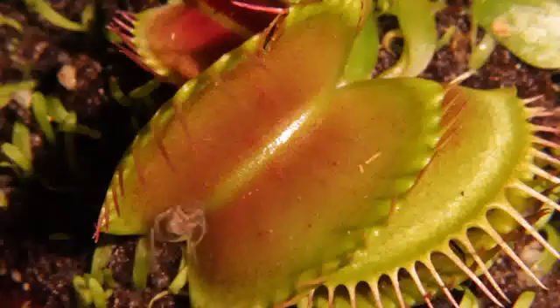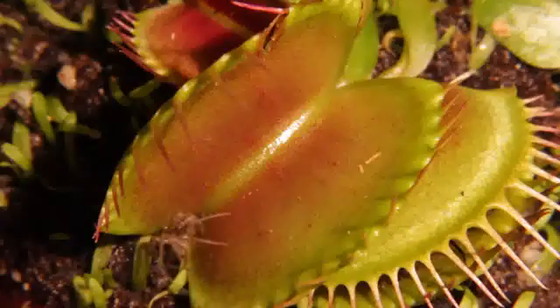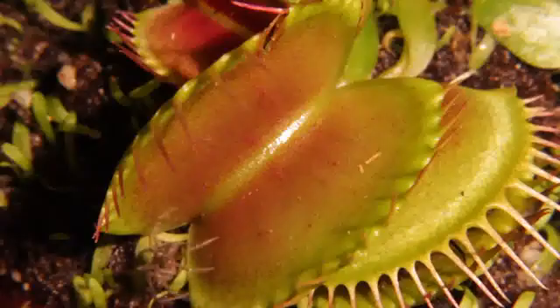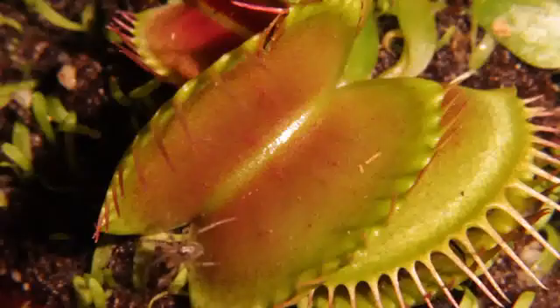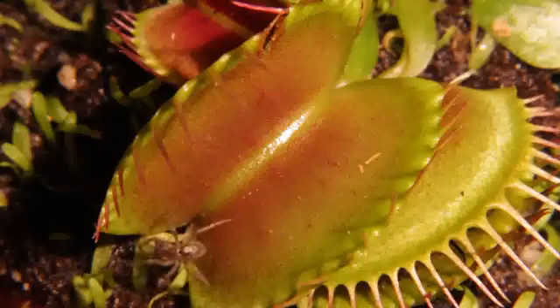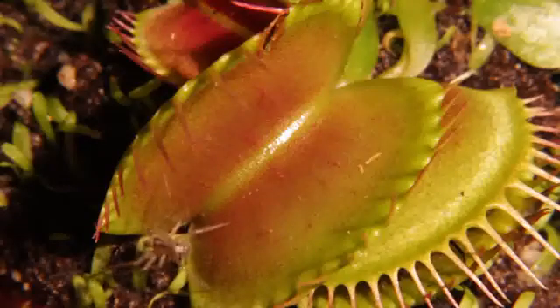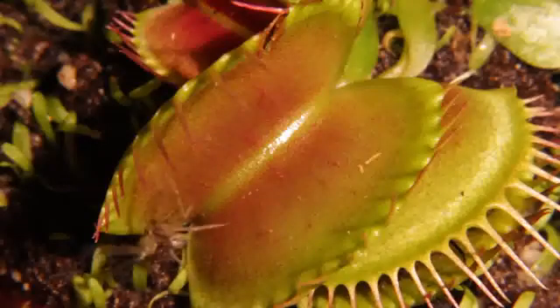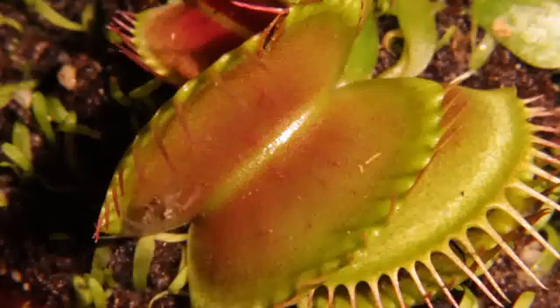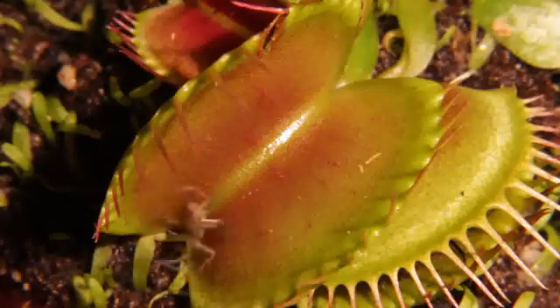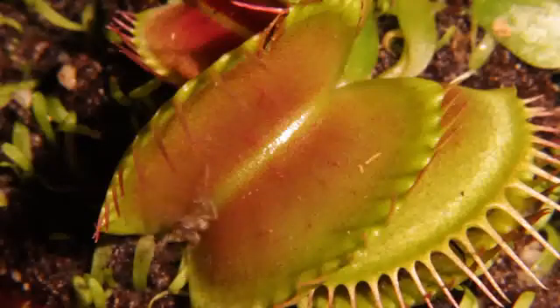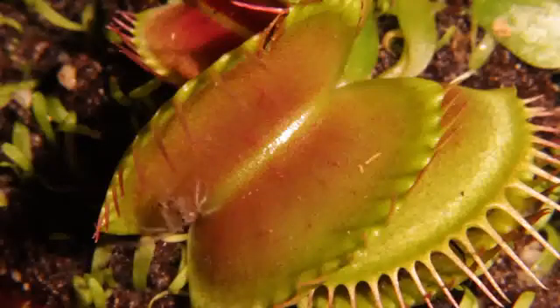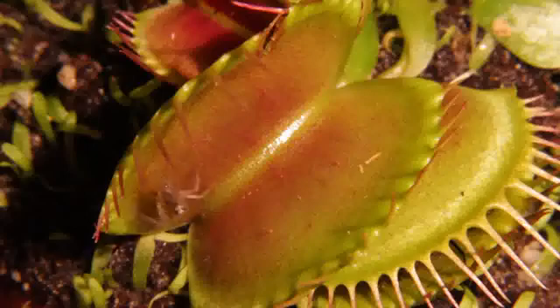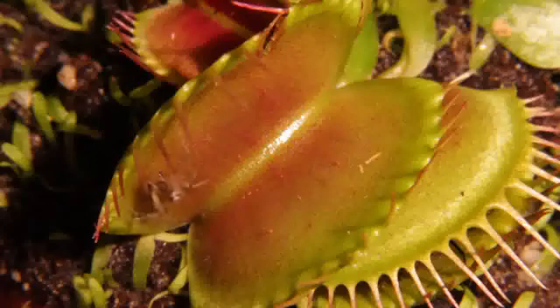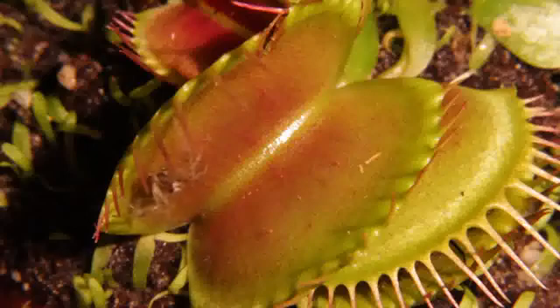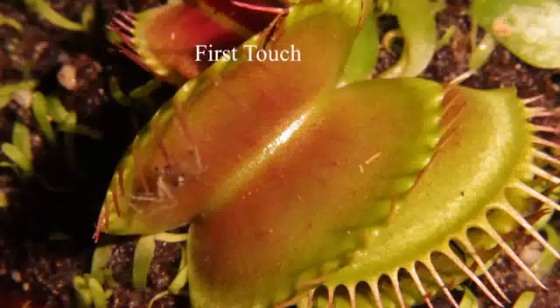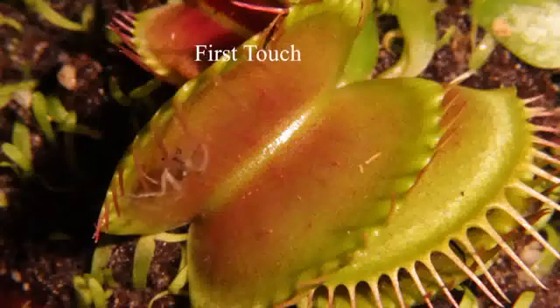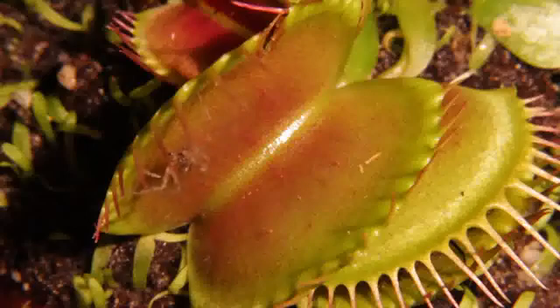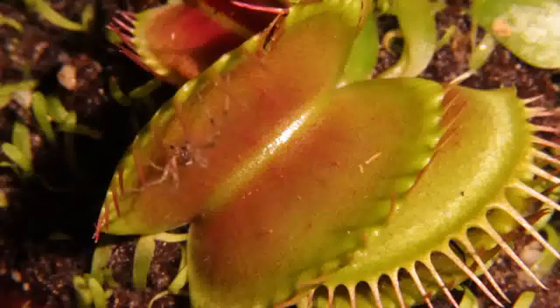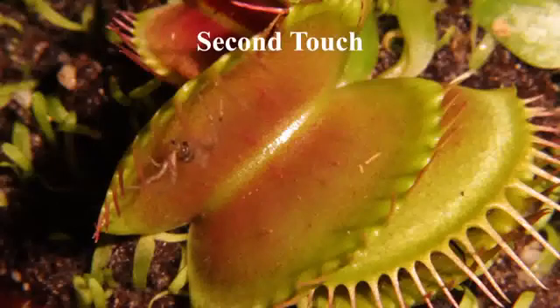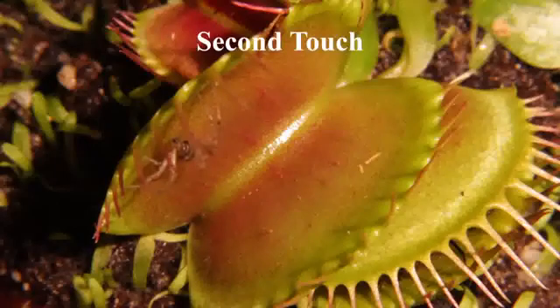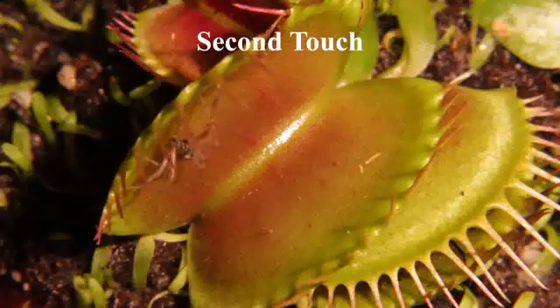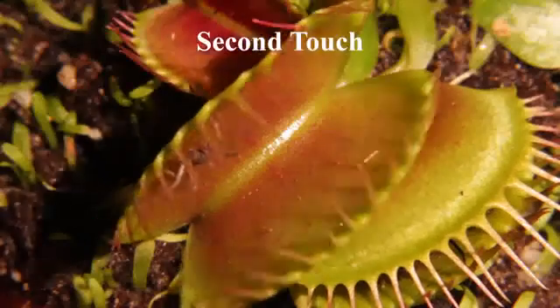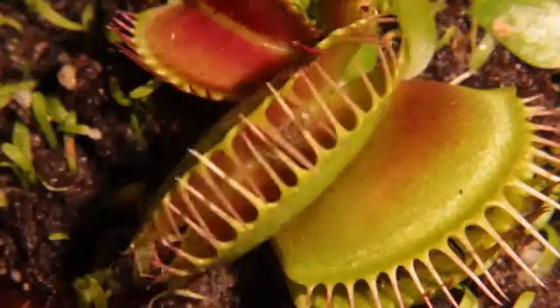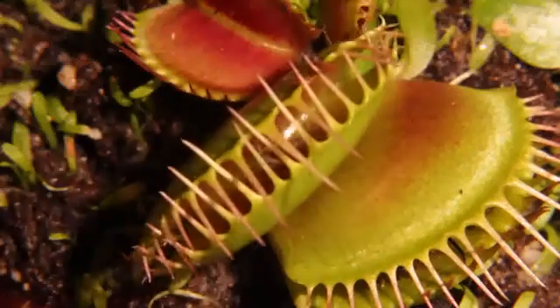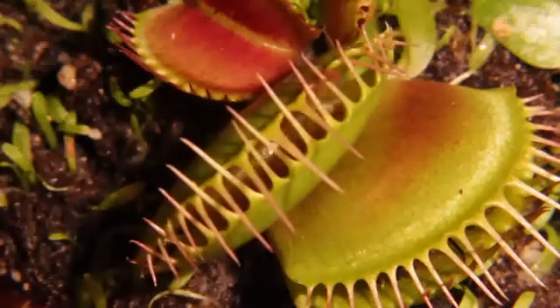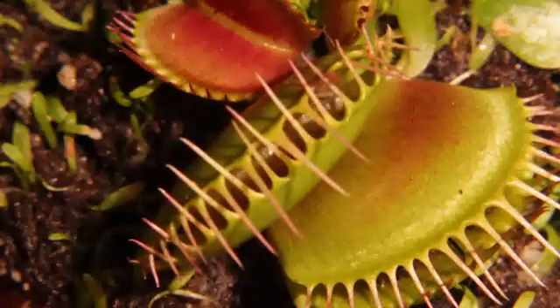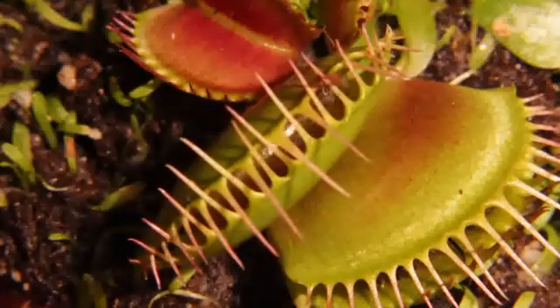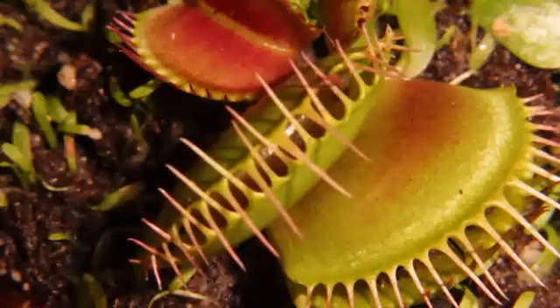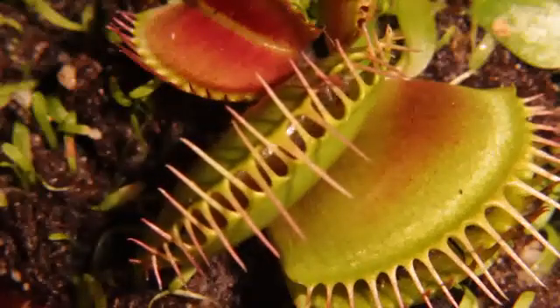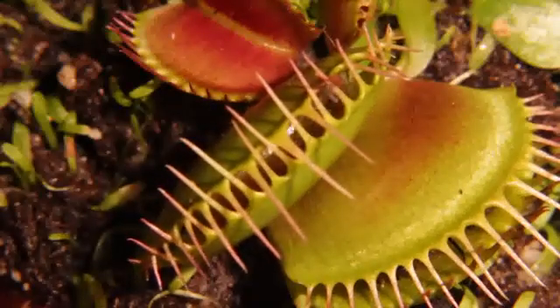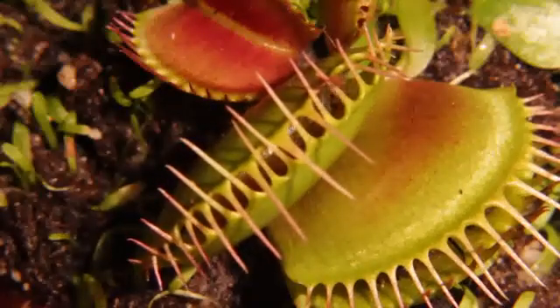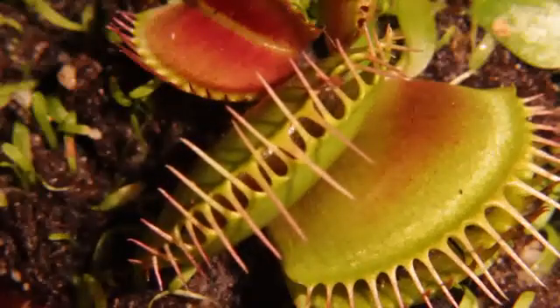So when an insect touches one of the trigger hairs twice, the leaf closes up, trapping the insect inside.